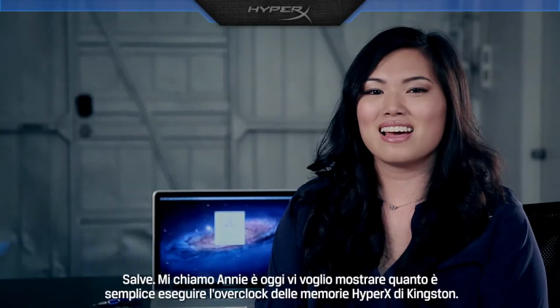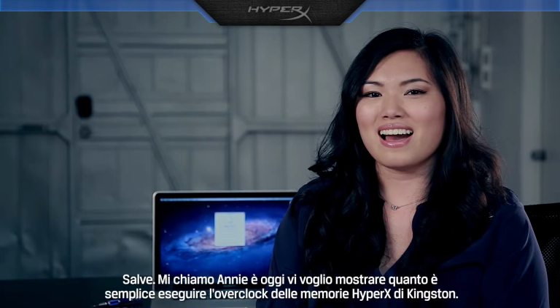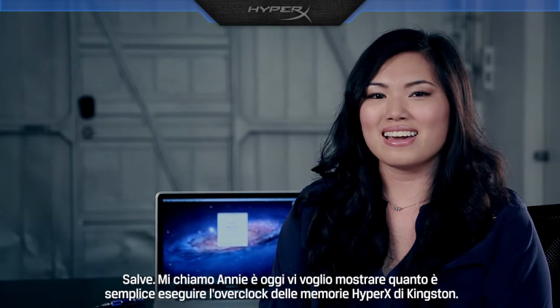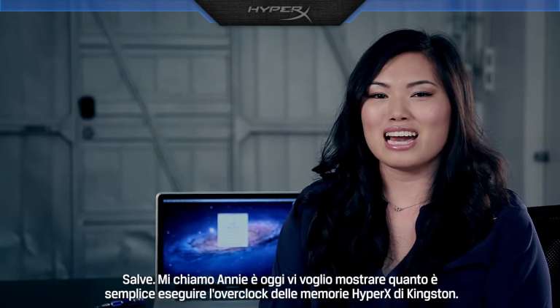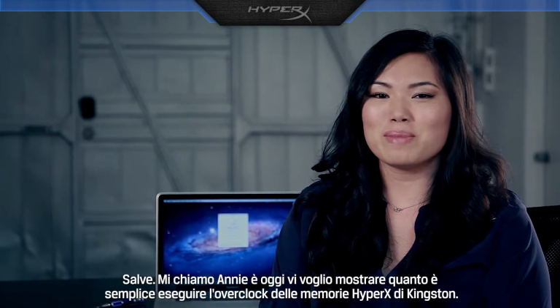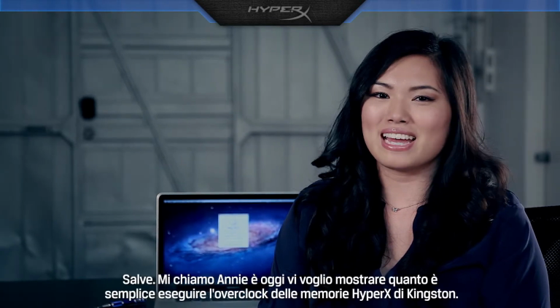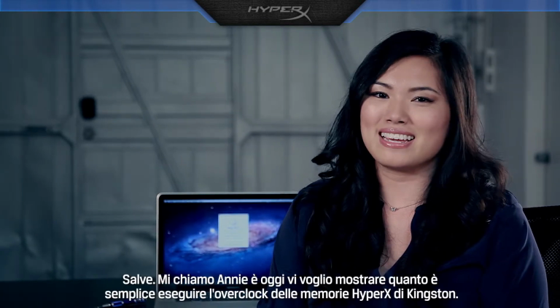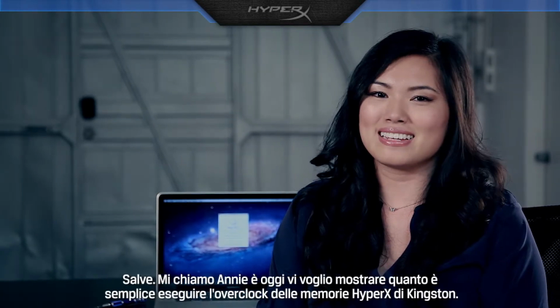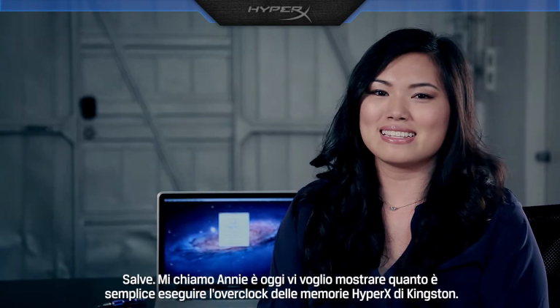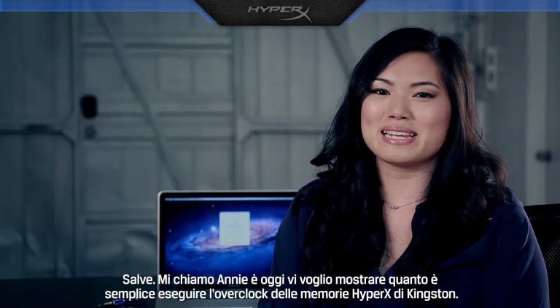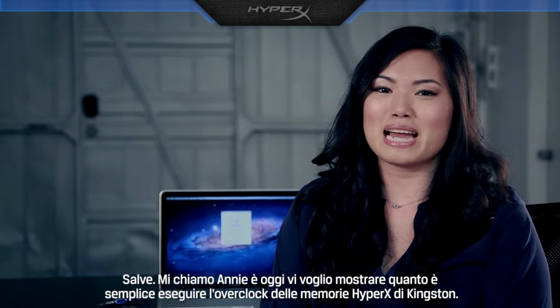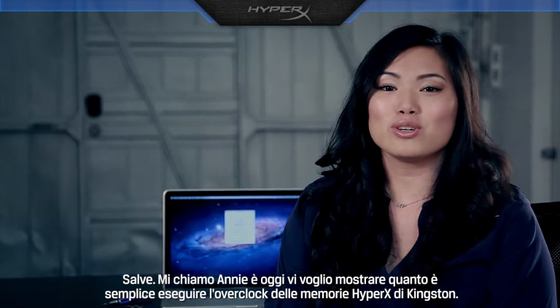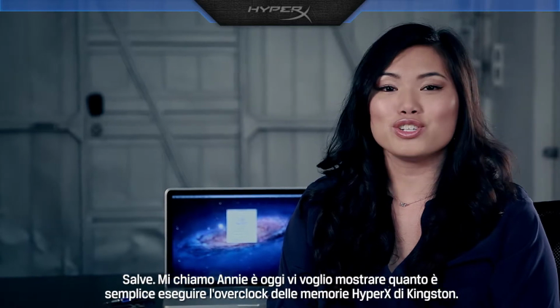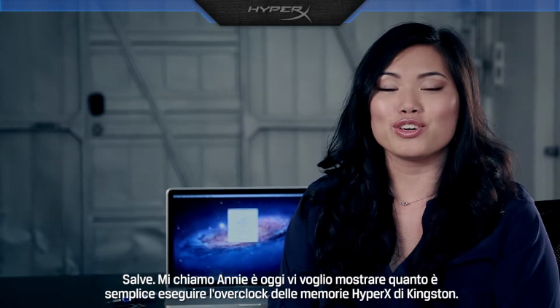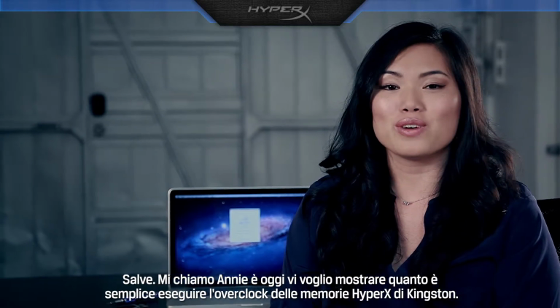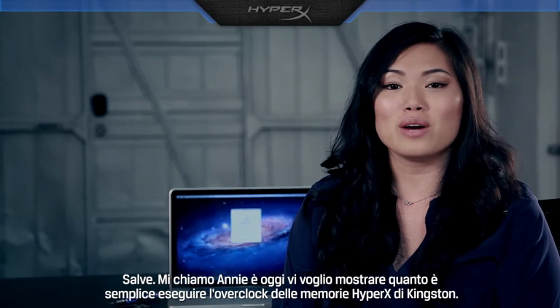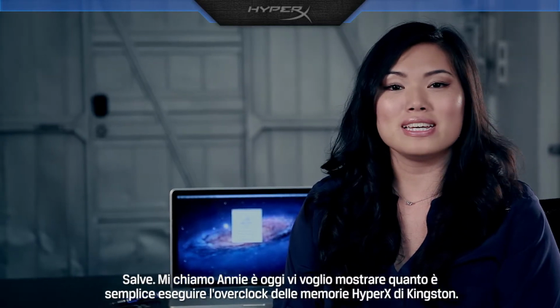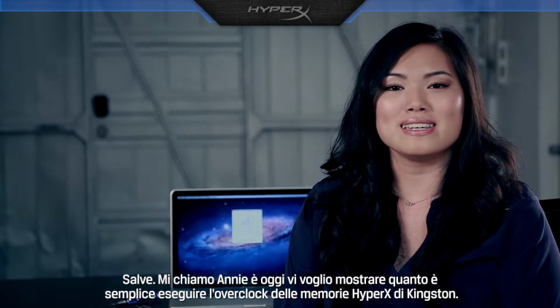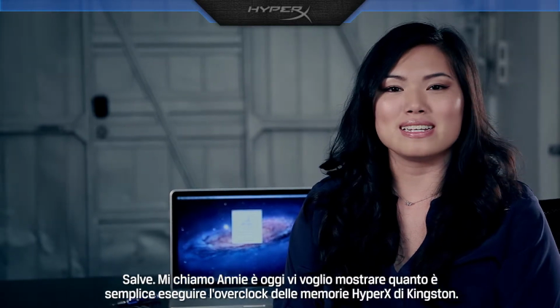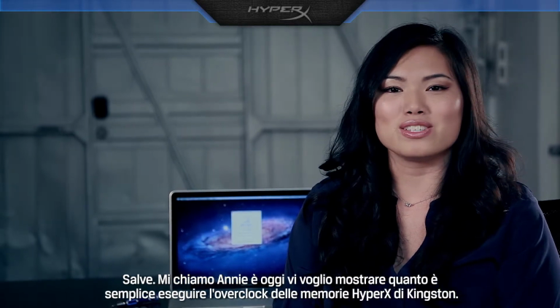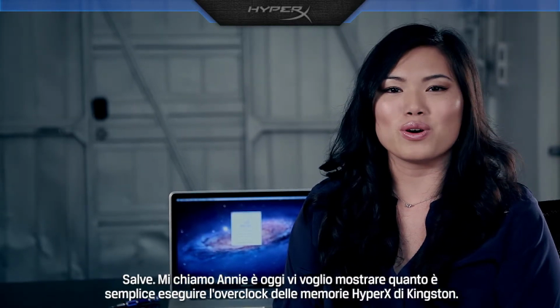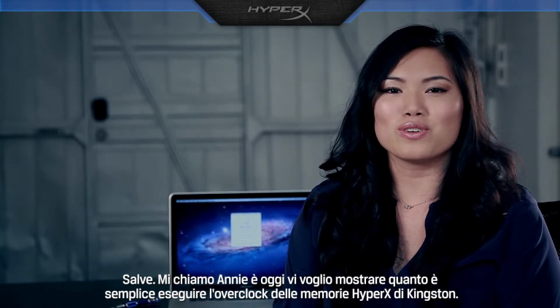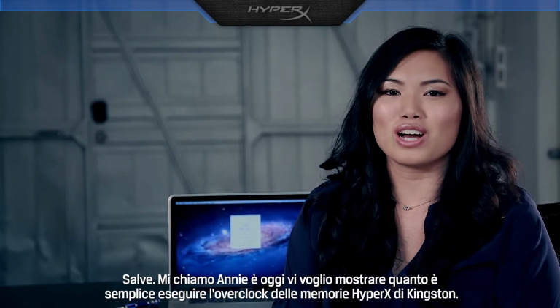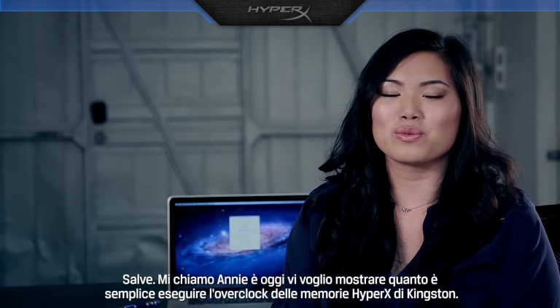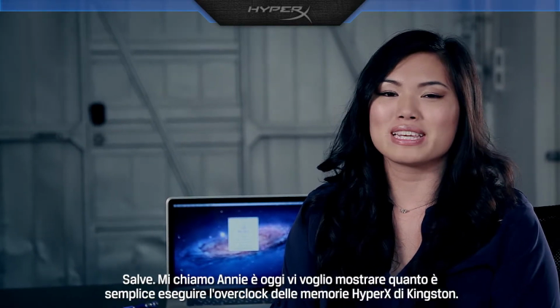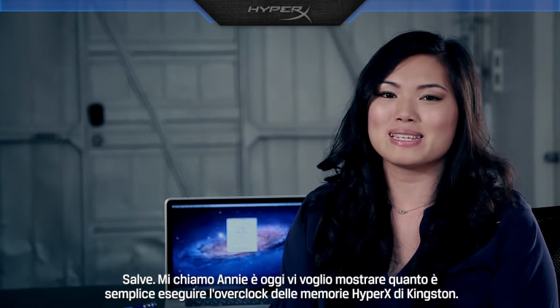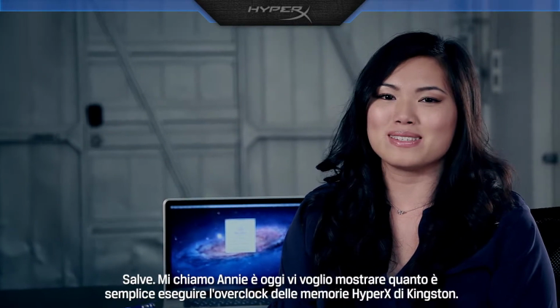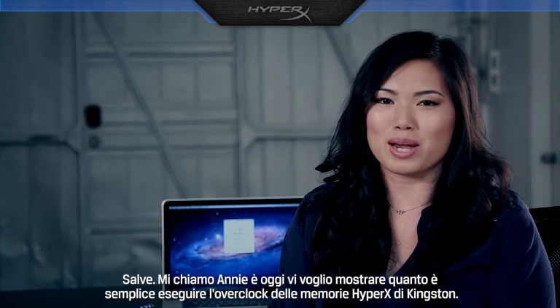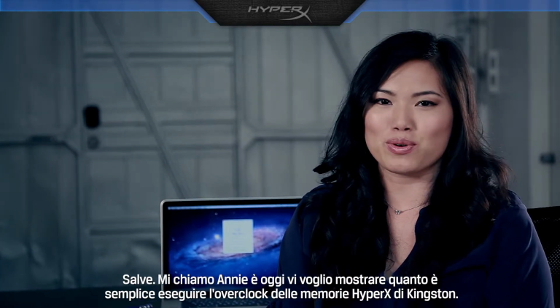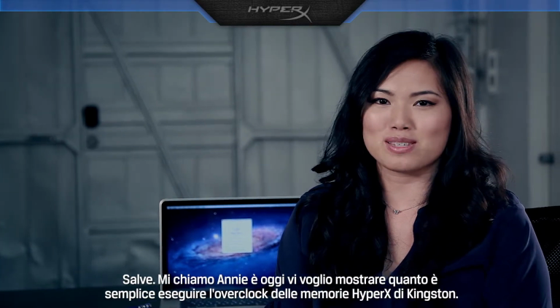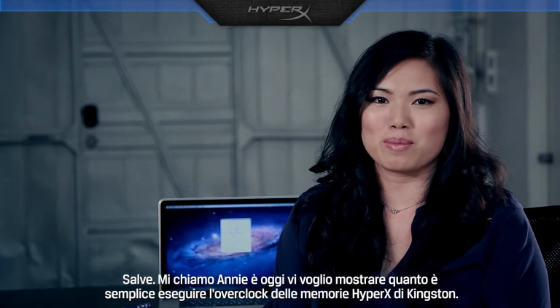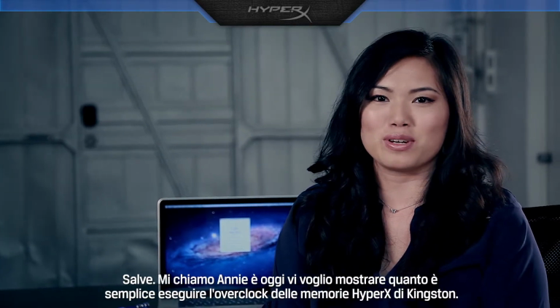Hi, I'm Annie, and today I'm going to show you how easy it is to overclock with Kingston's HyperX memory.